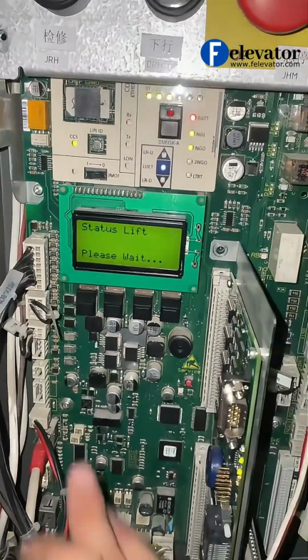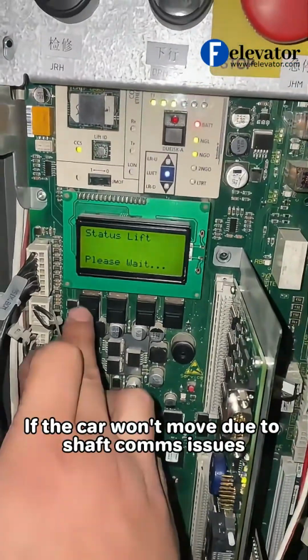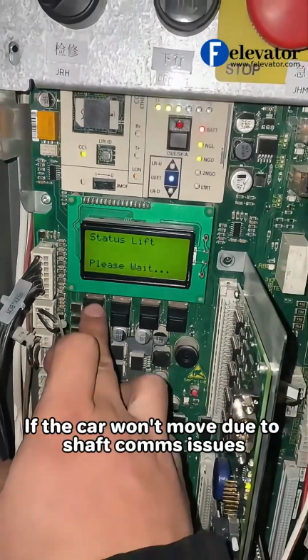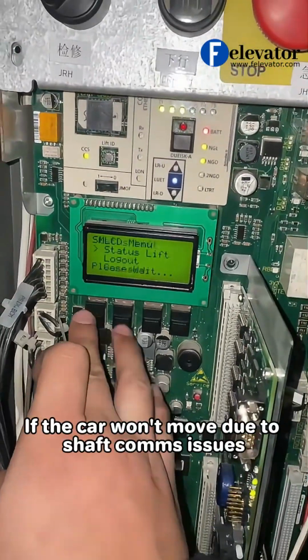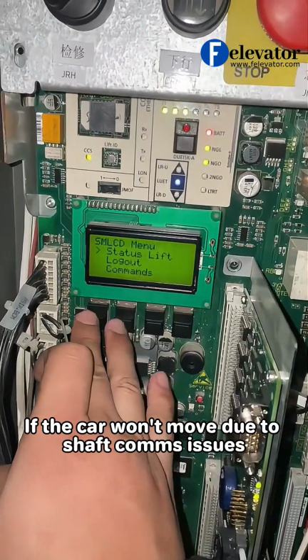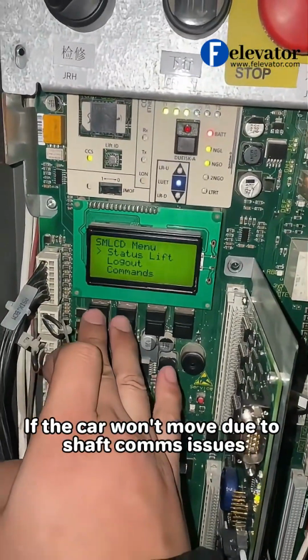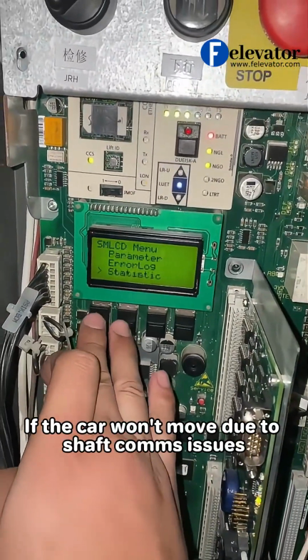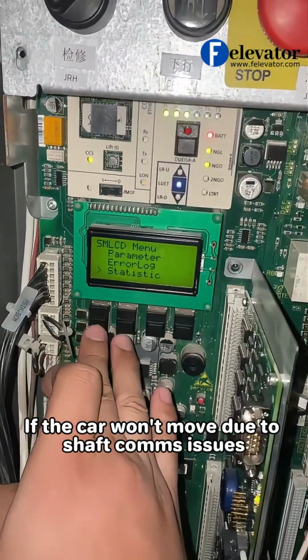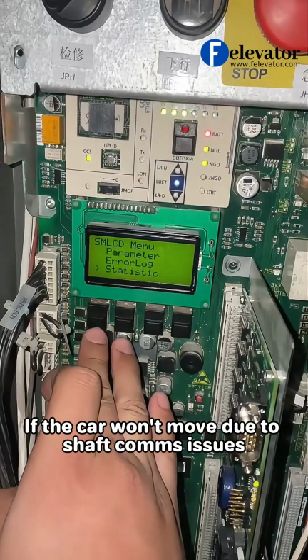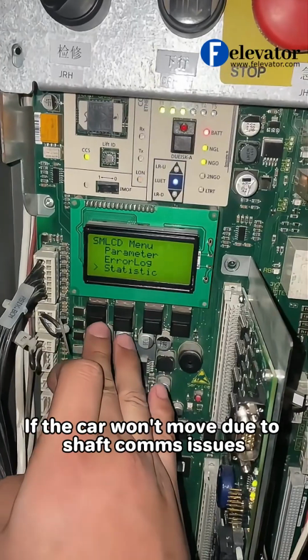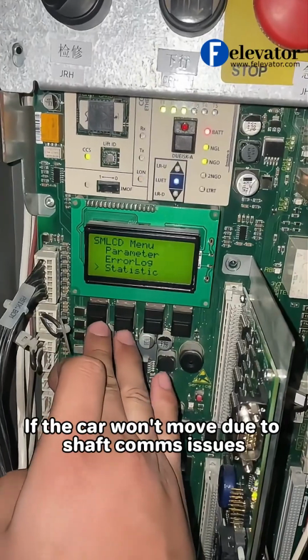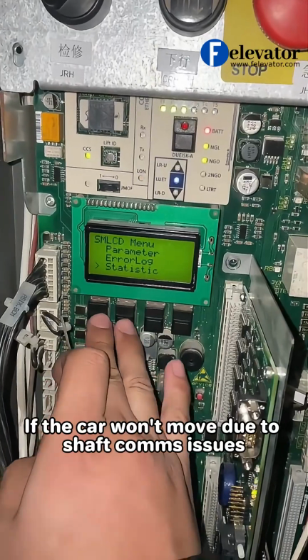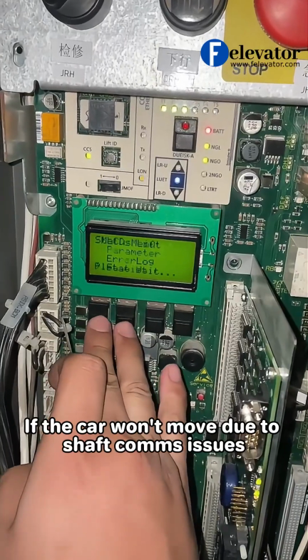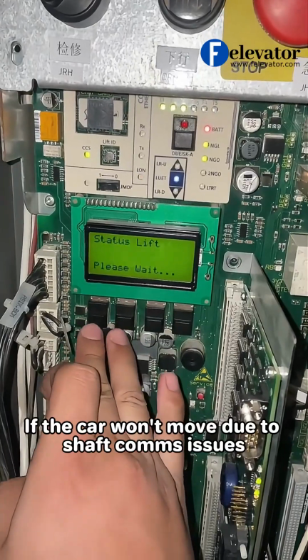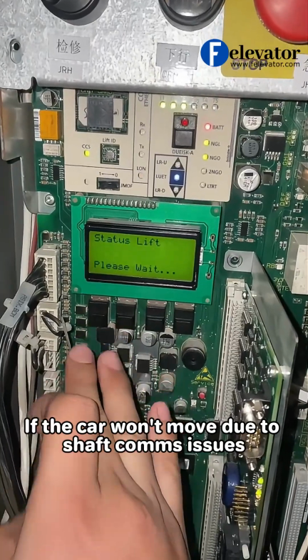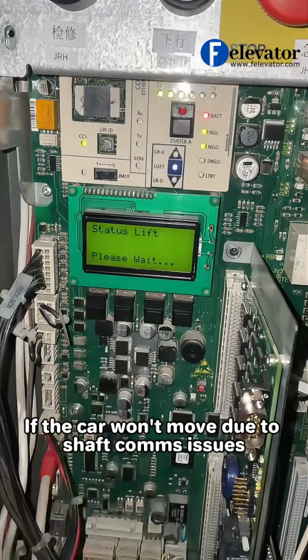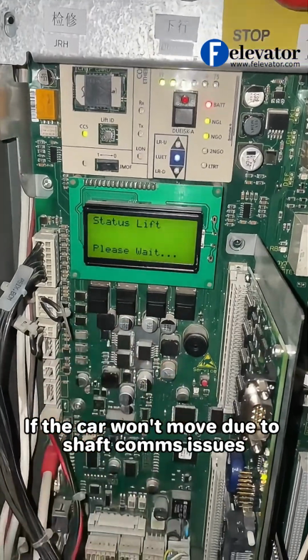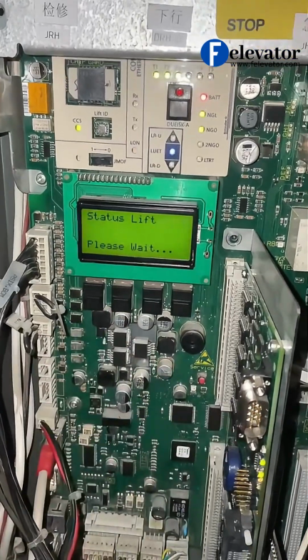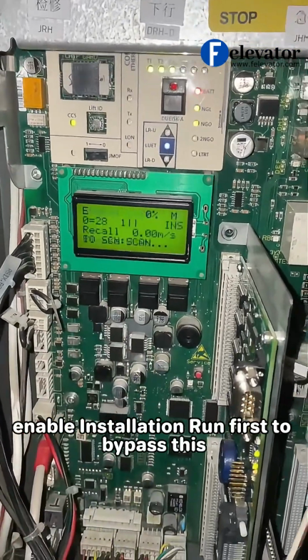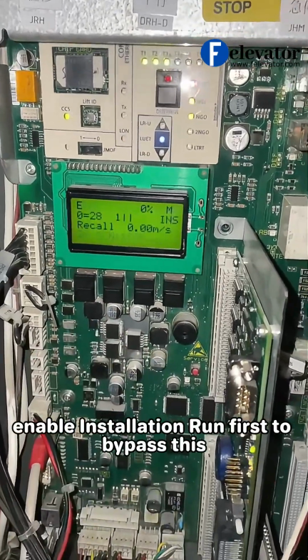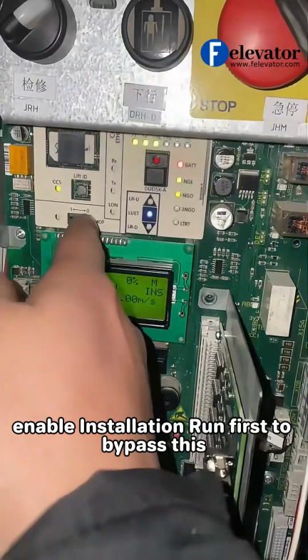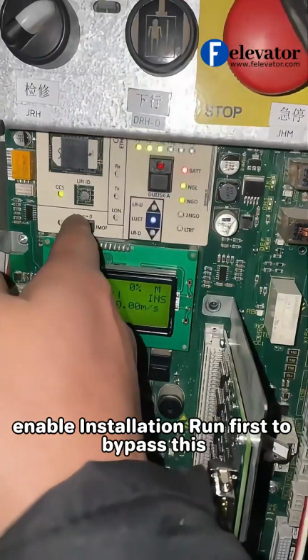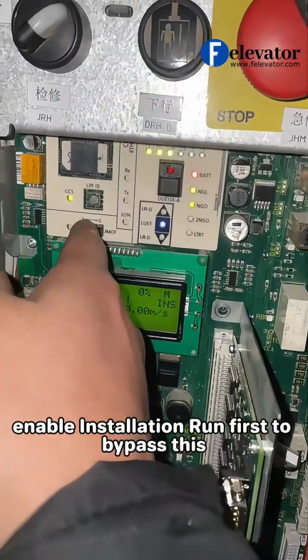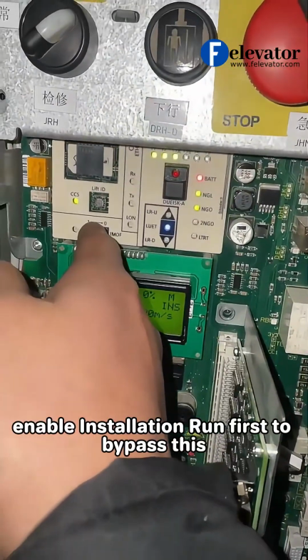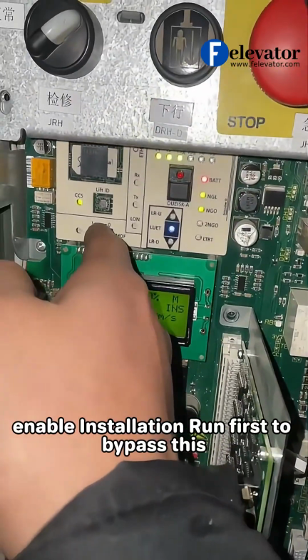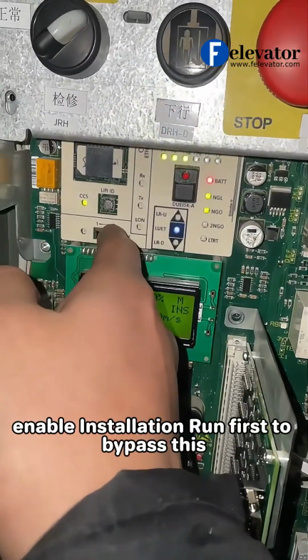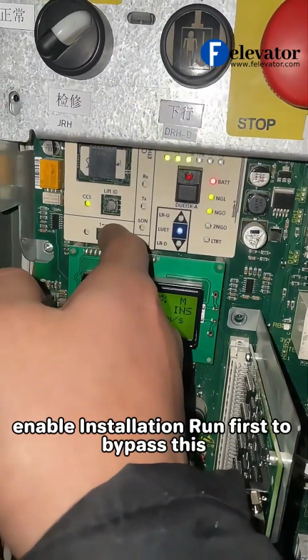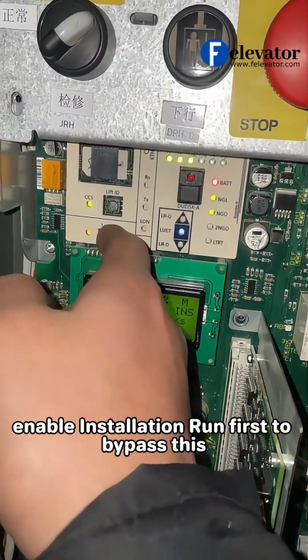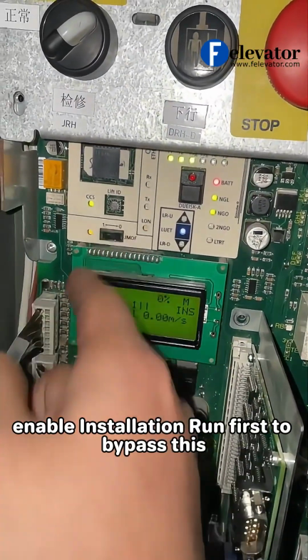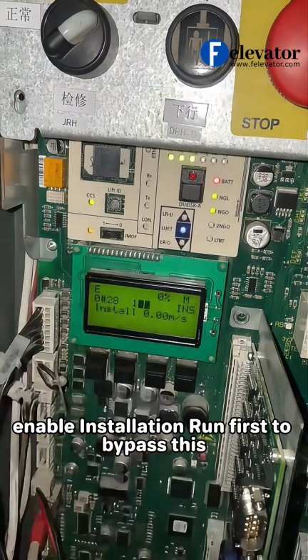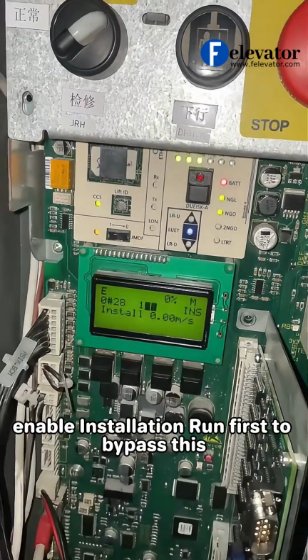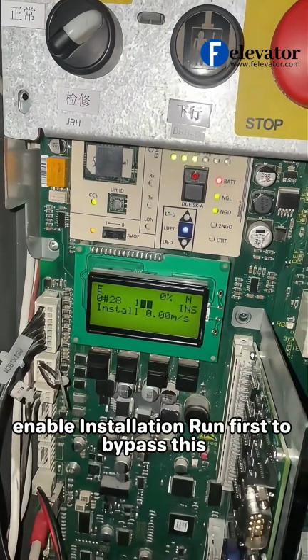If the car won't move due to shaft comms issues, enable installation run first to bypass this.